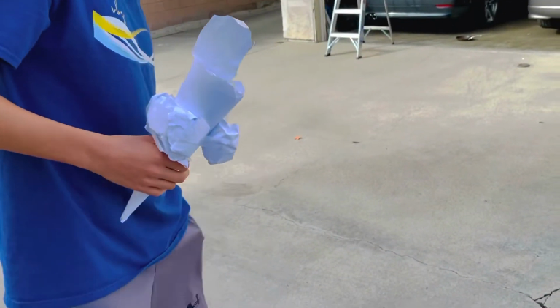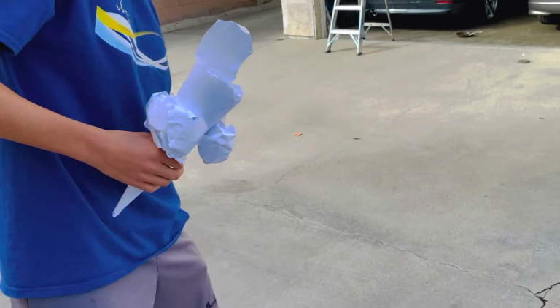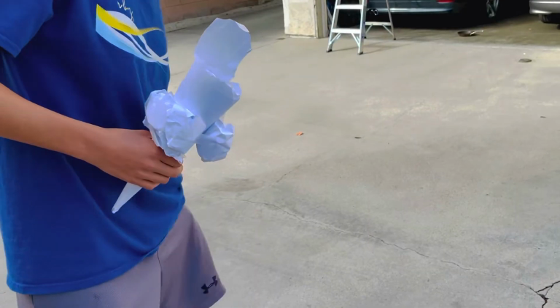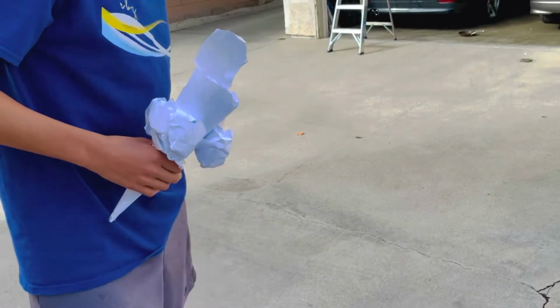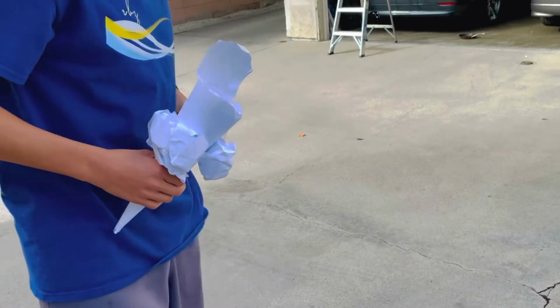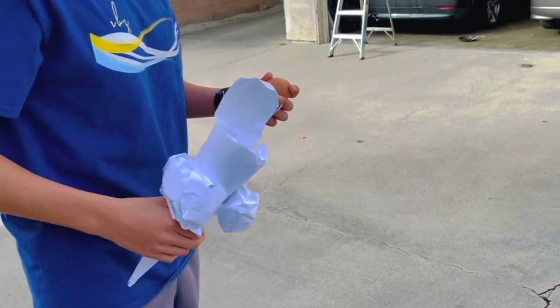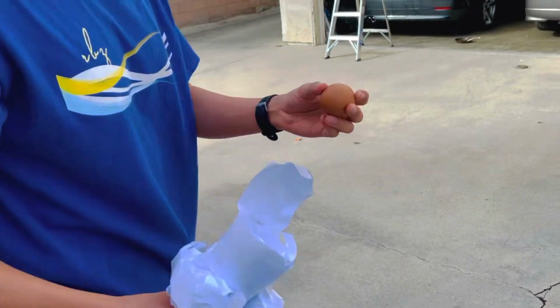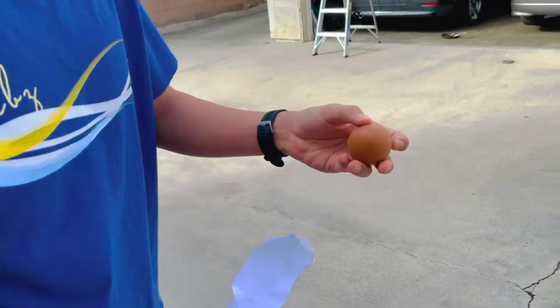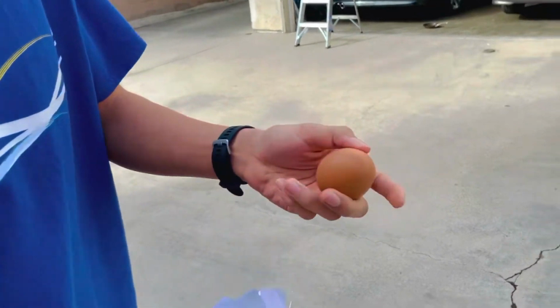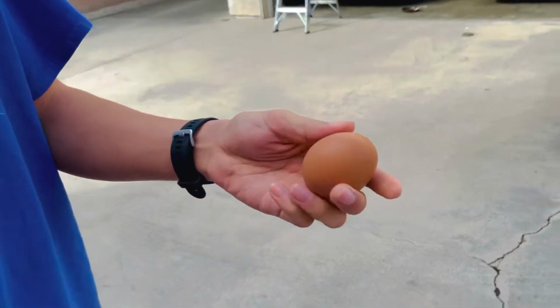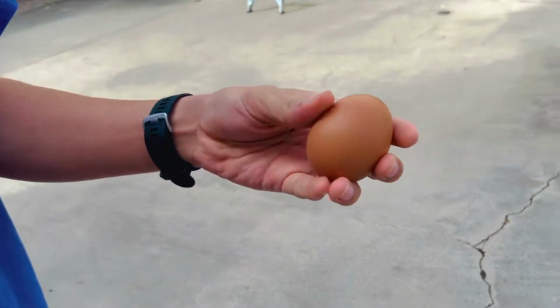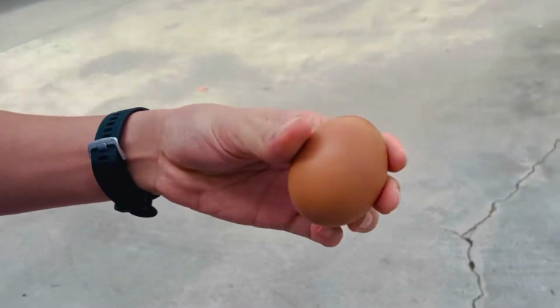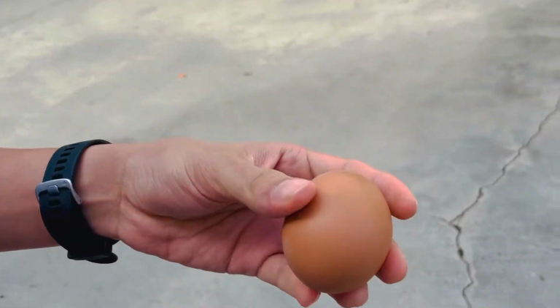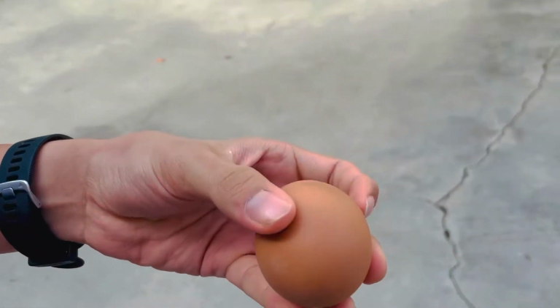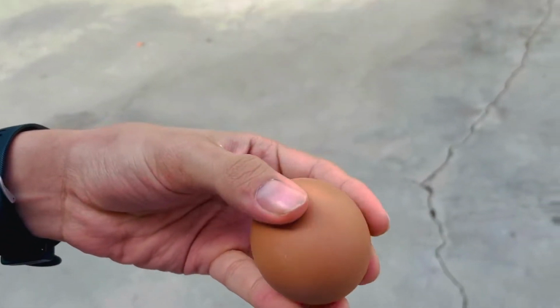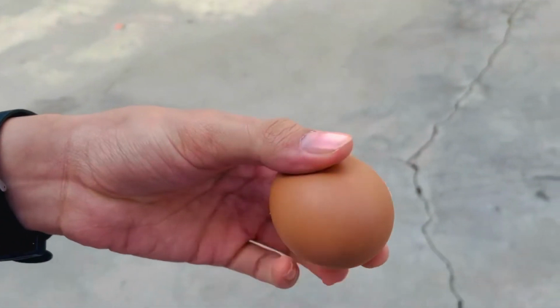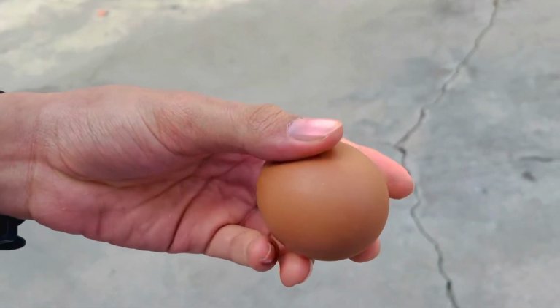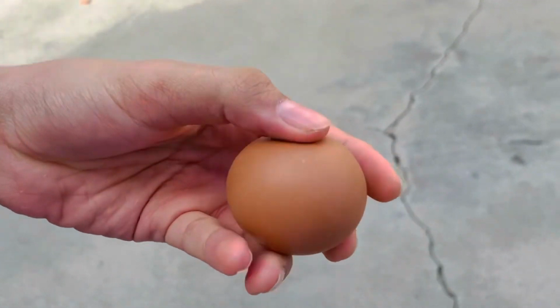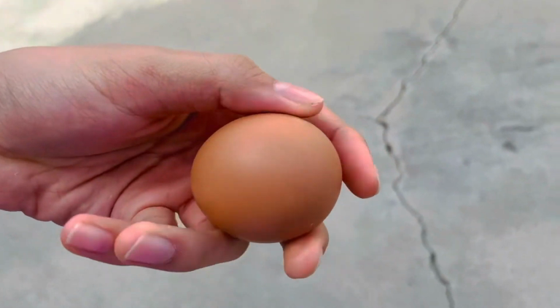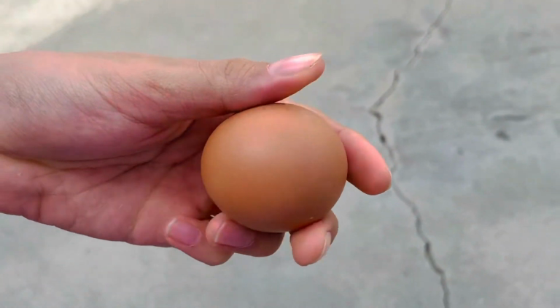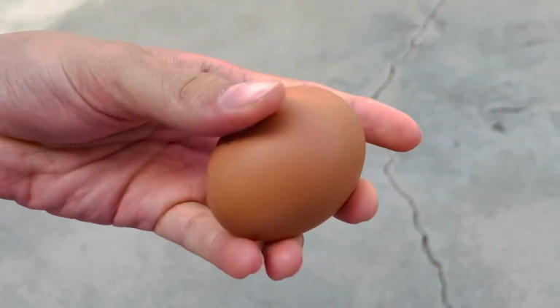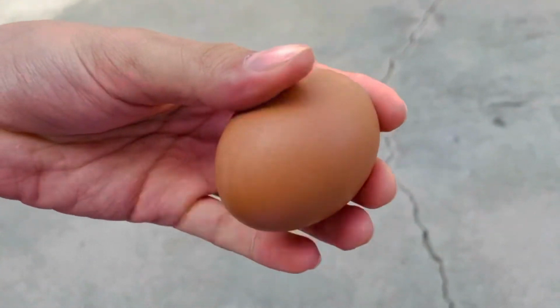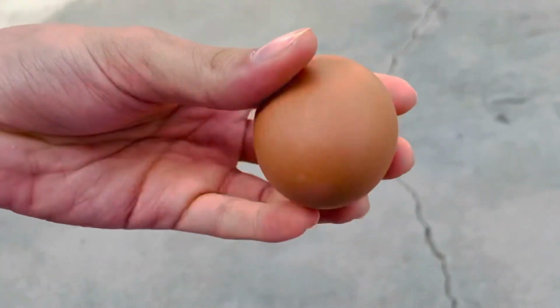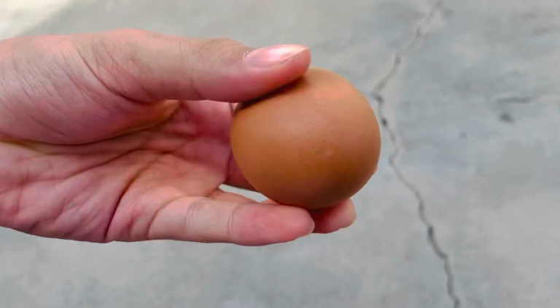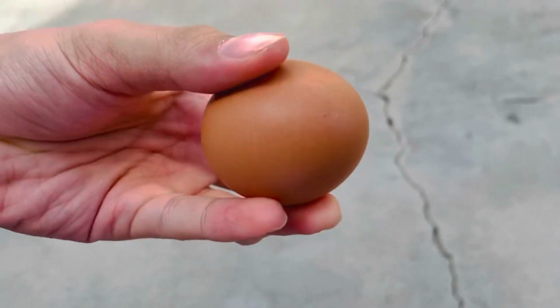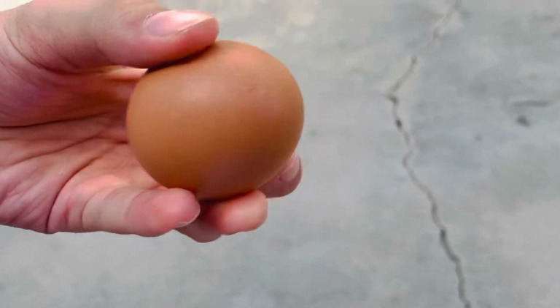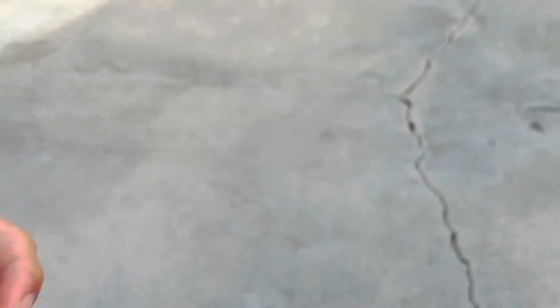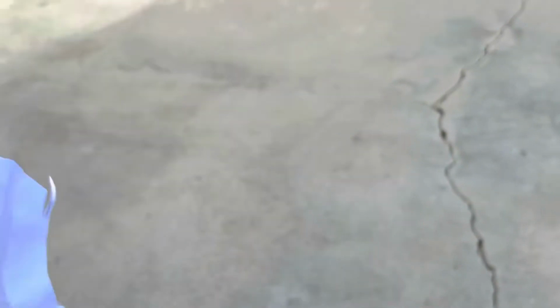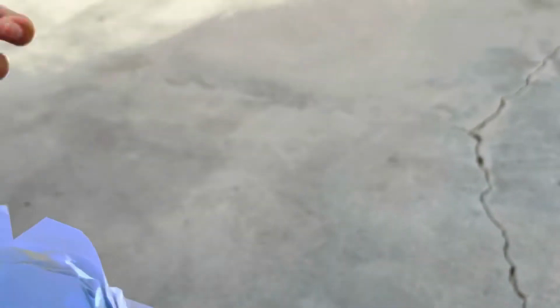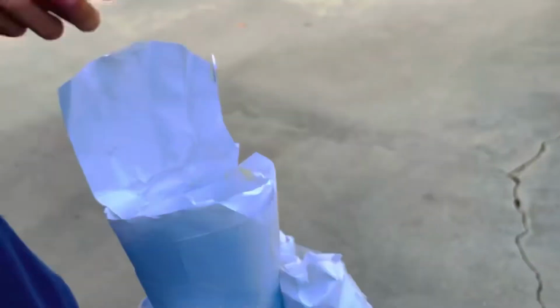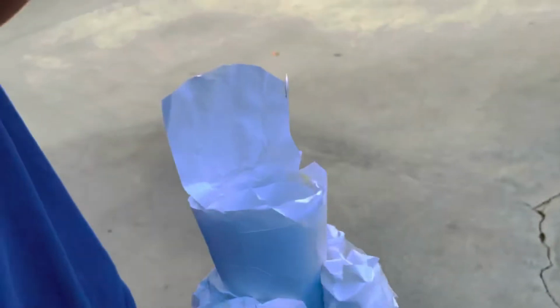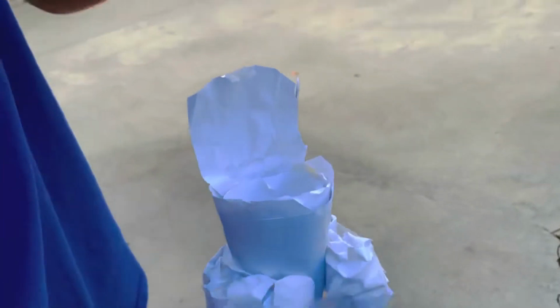This is the egg — a double-A large egg. You can see, it's a normal egg in good condition. So I'm going to load it in.